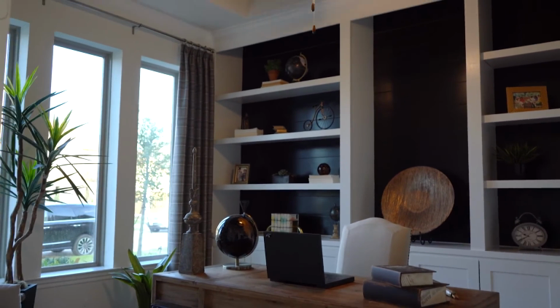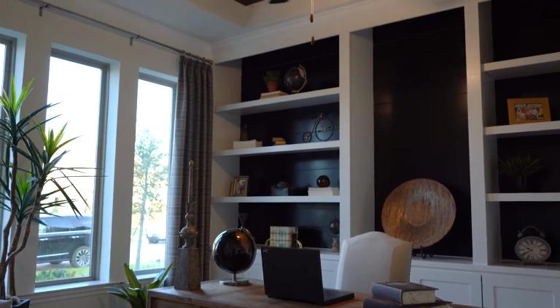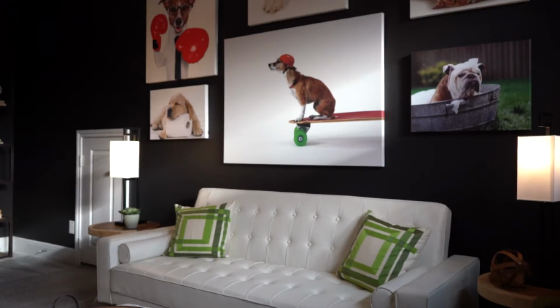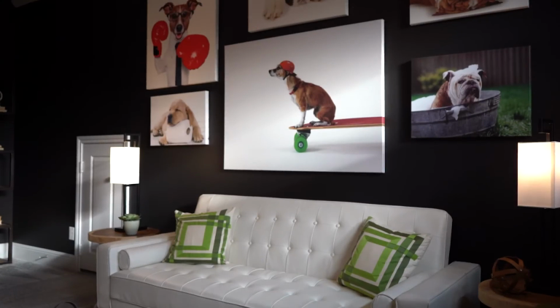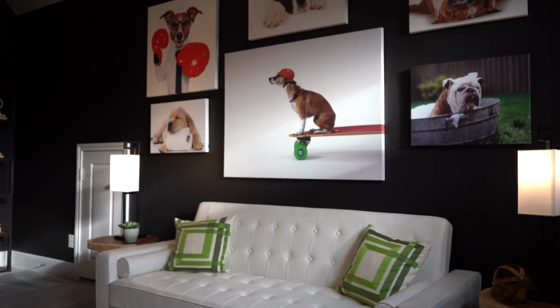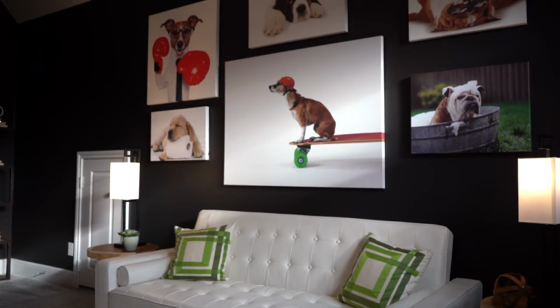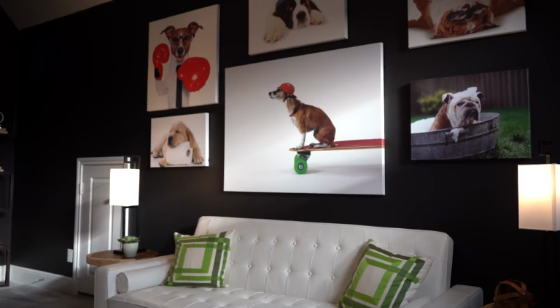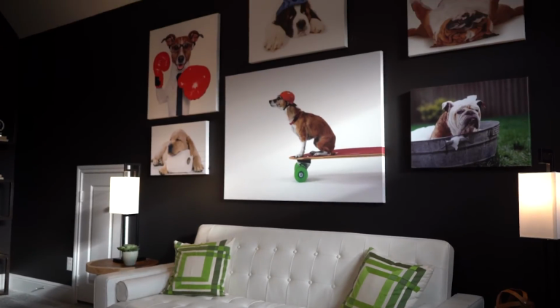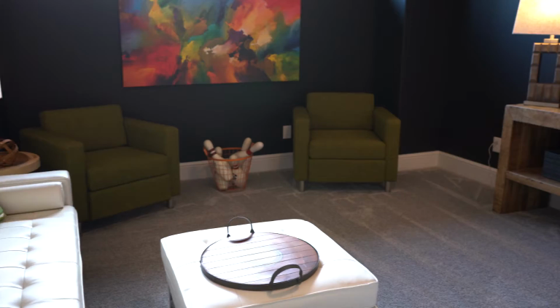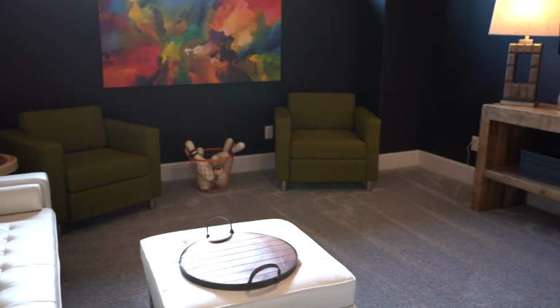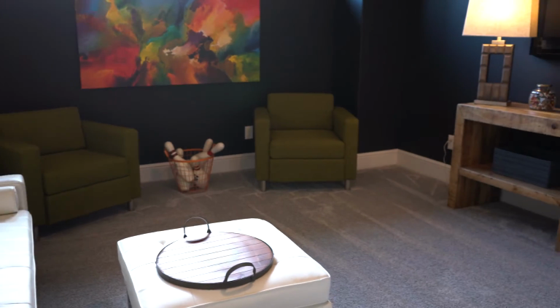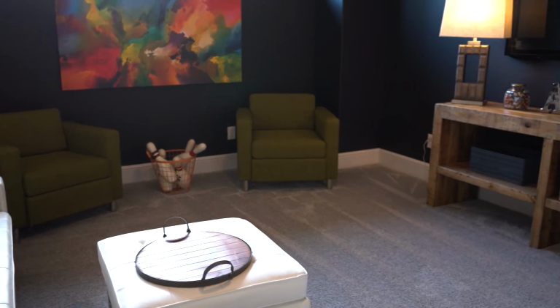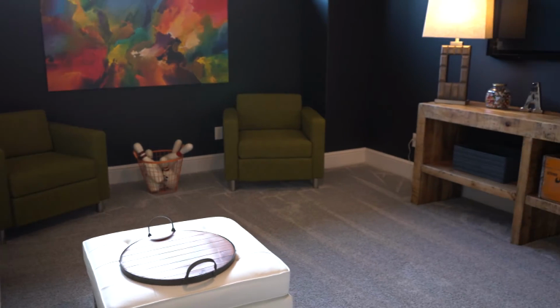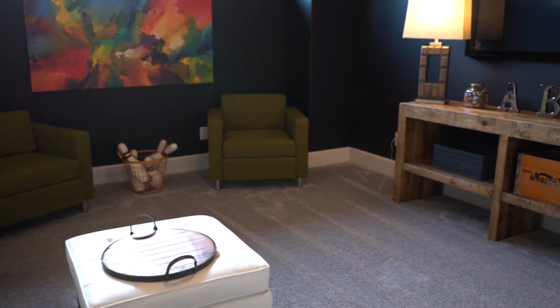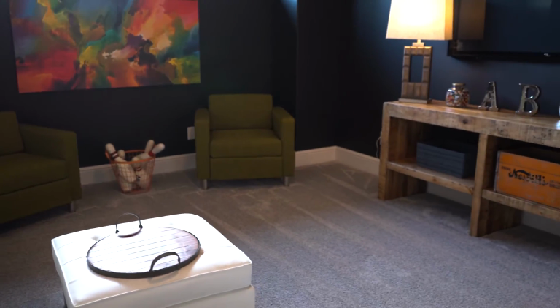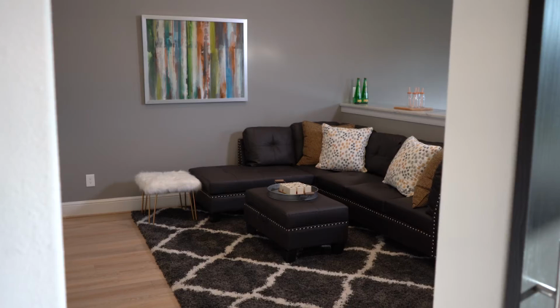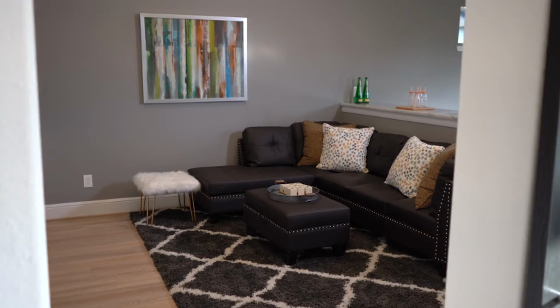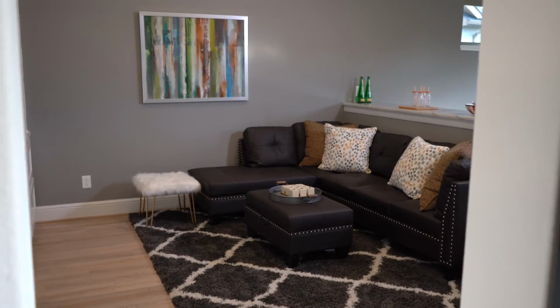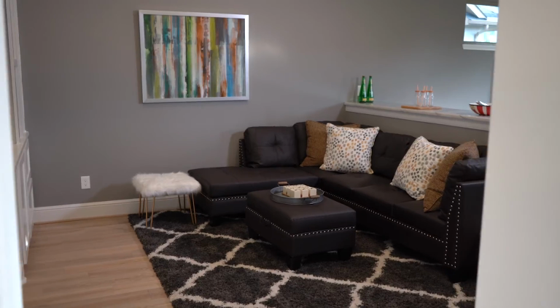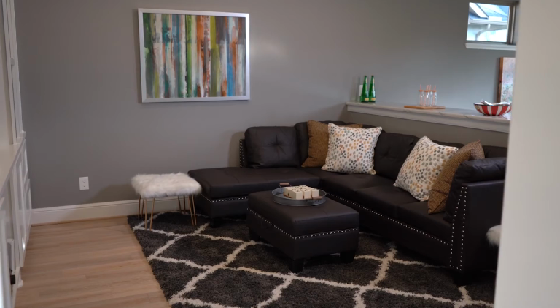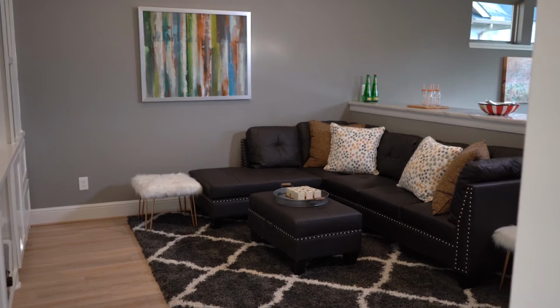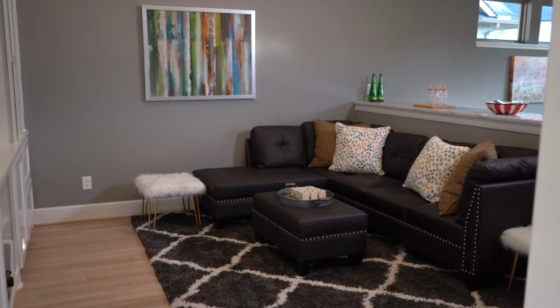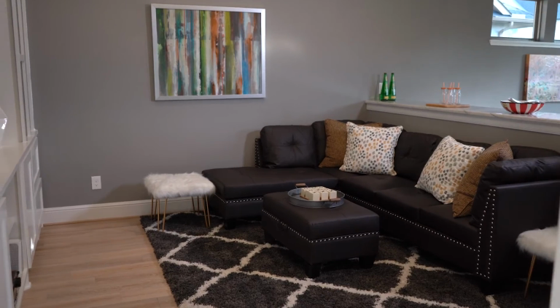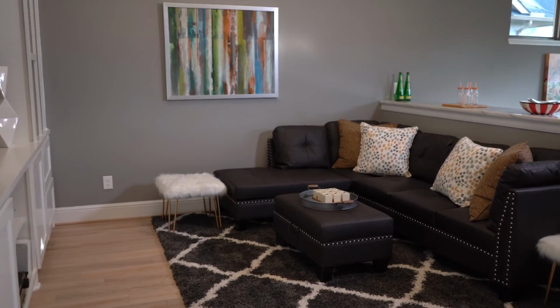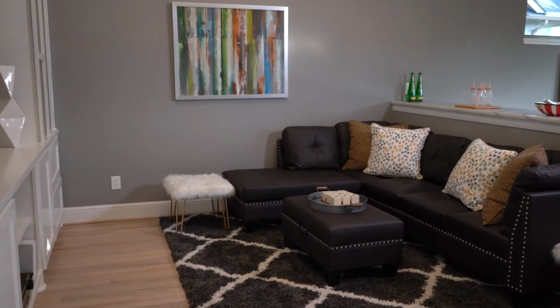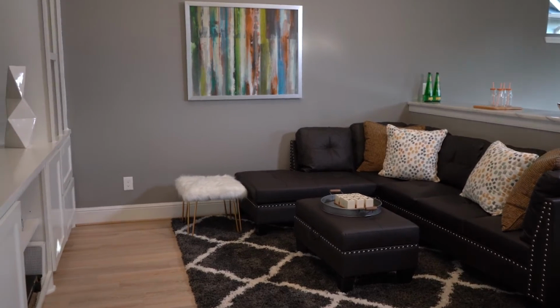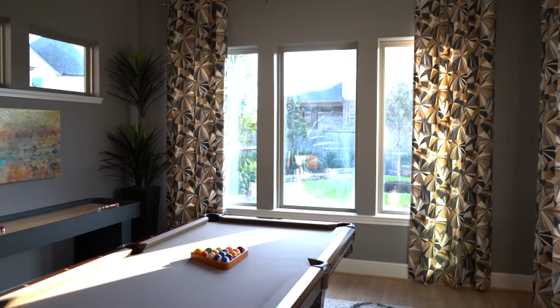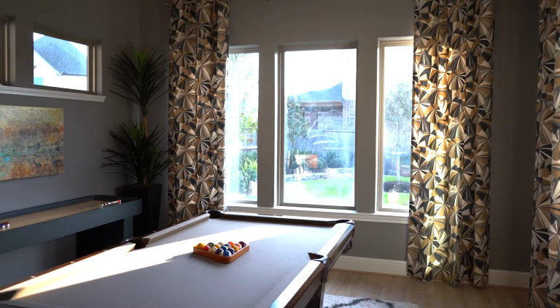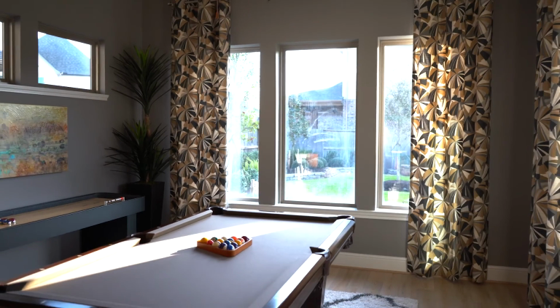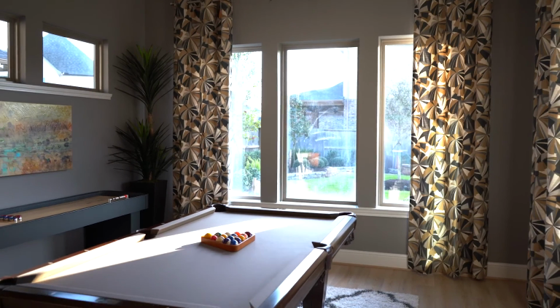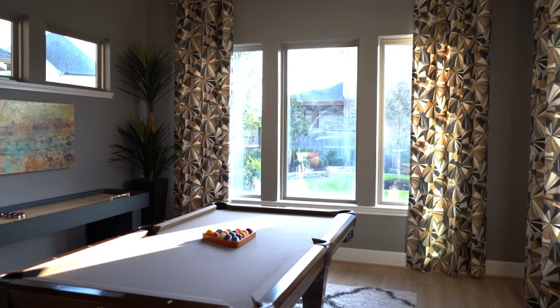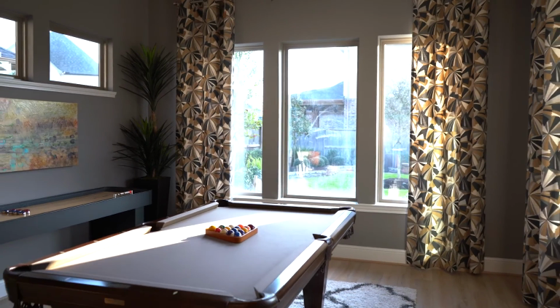The home also includes a game room, media room, kids retreat, and an amazing outdoor kitchen.